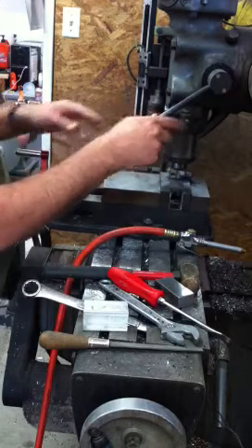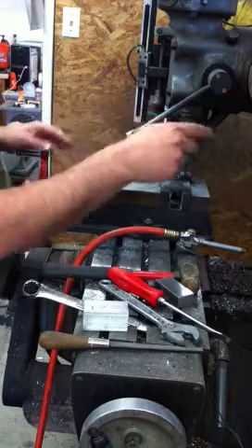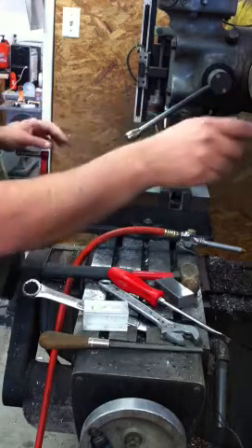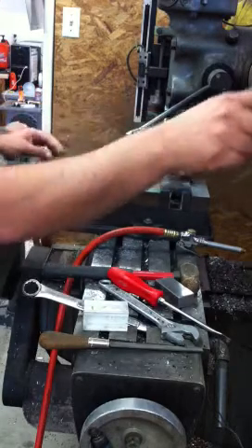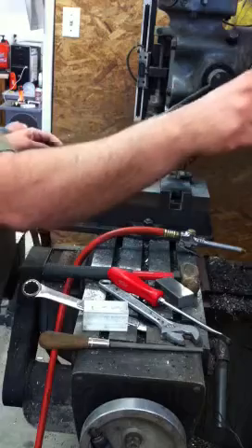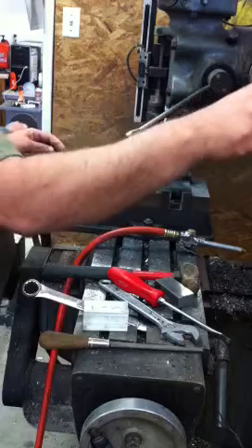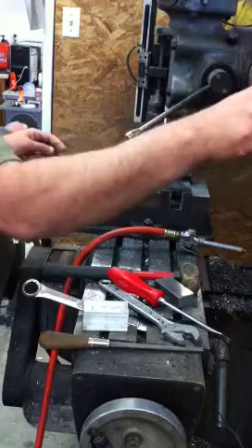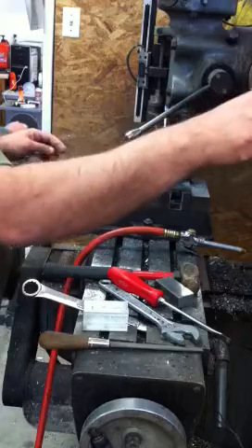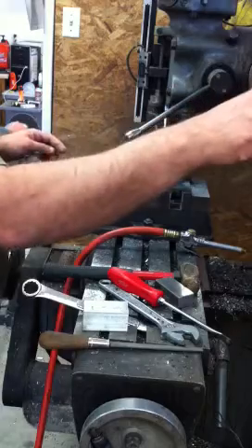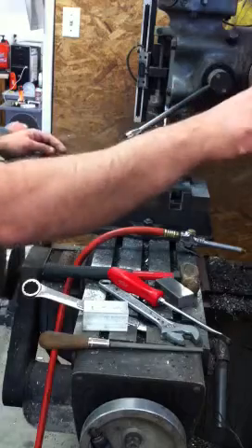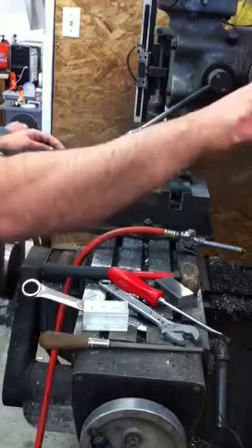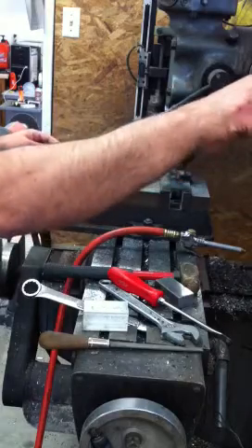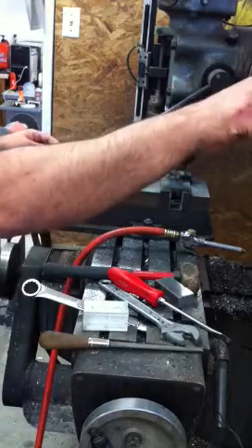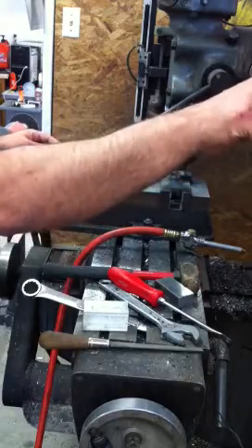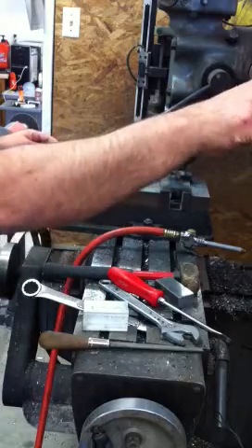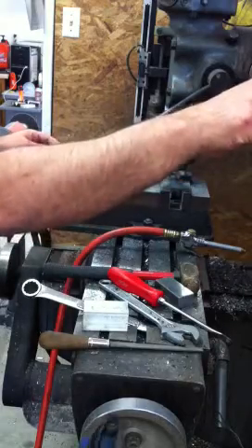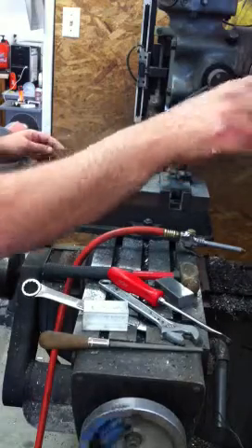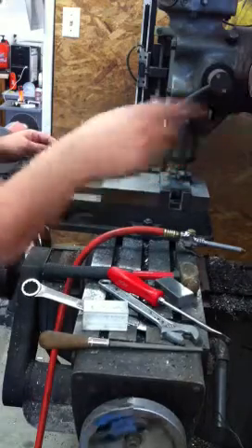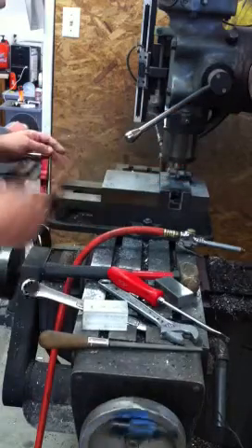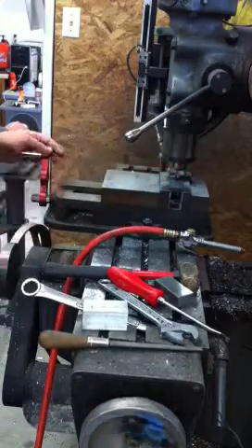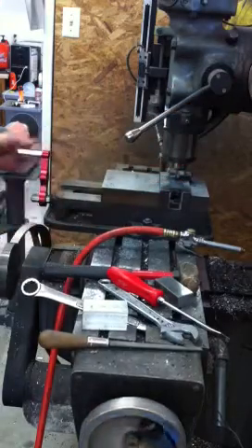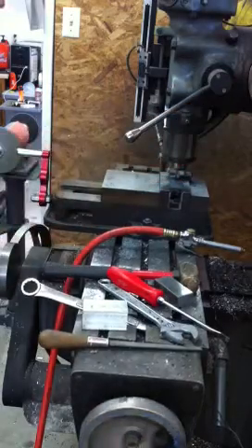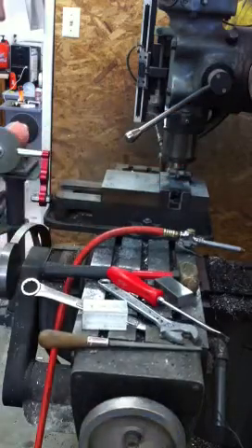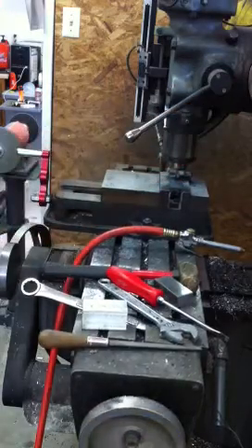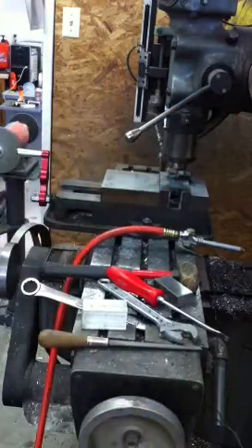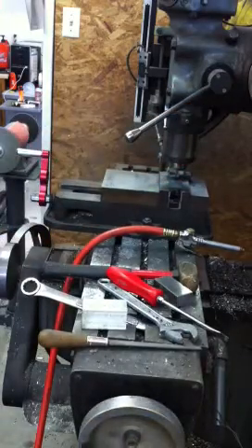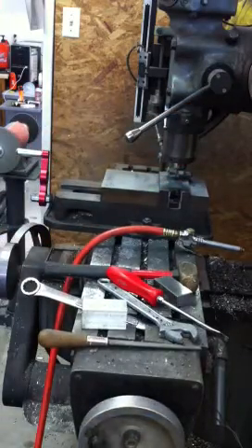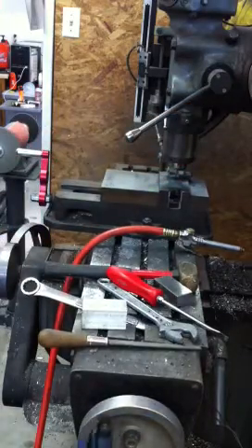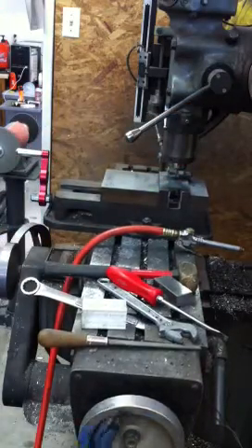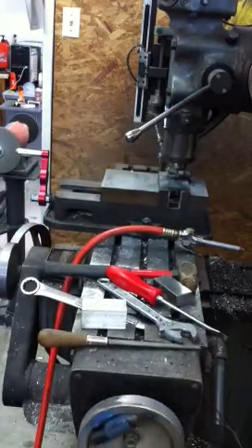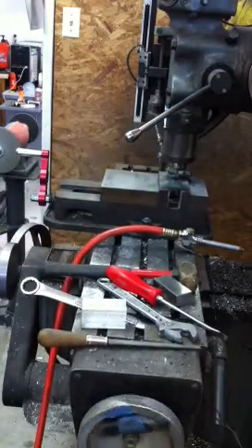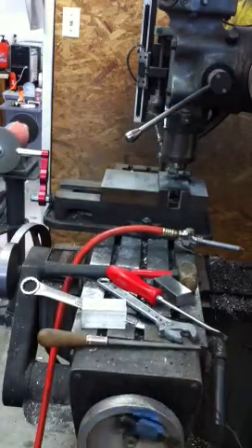Lock the spindle, tell it to go, and now it's cutting that little pocket.